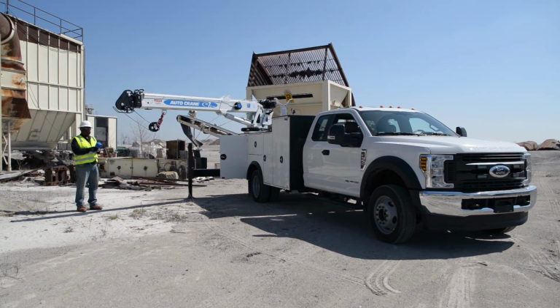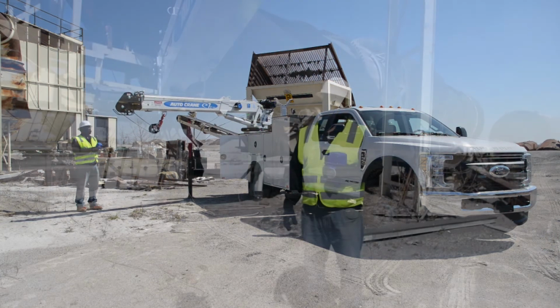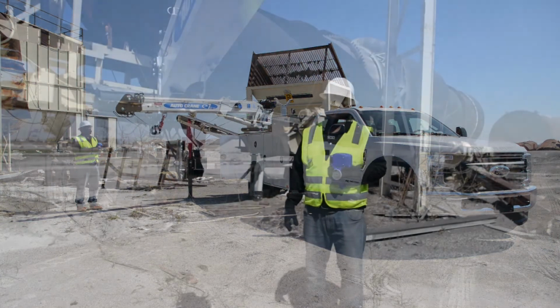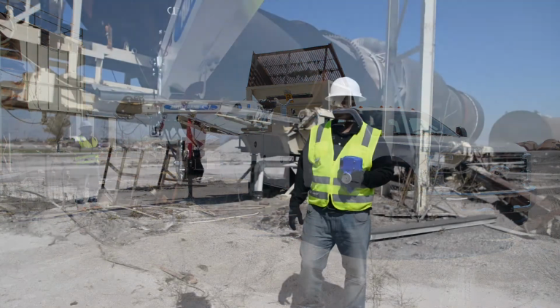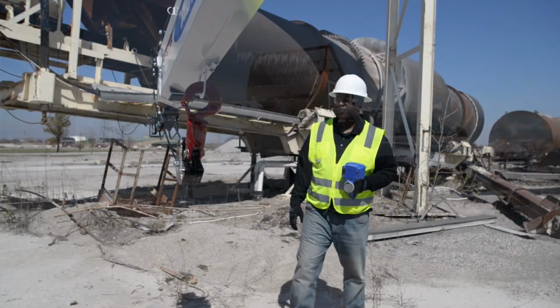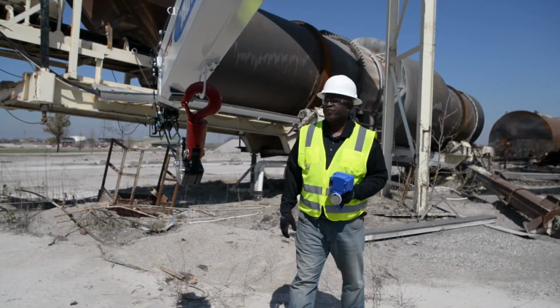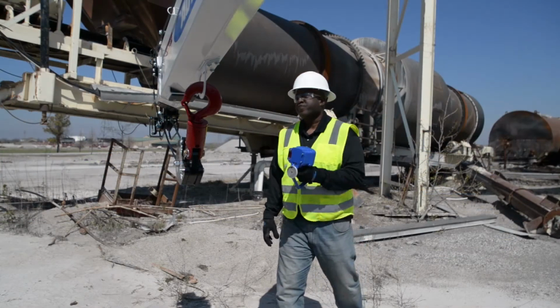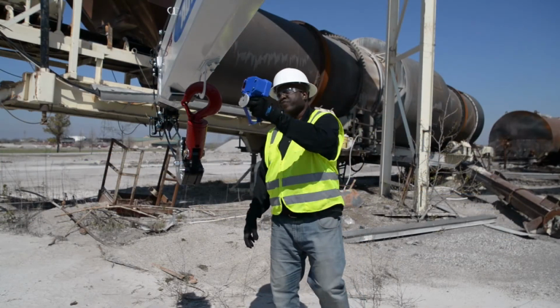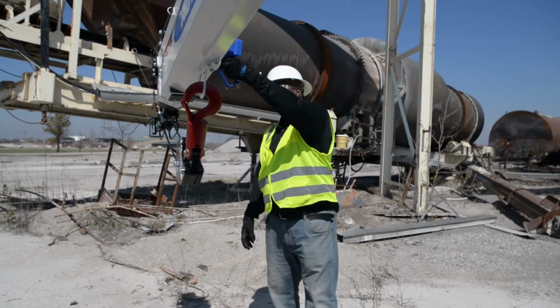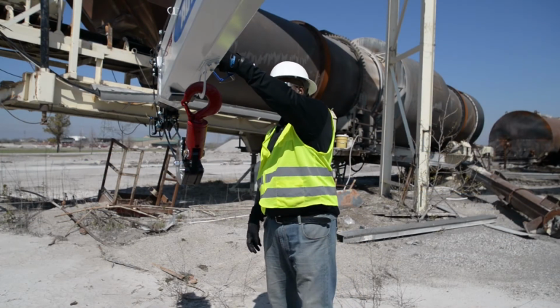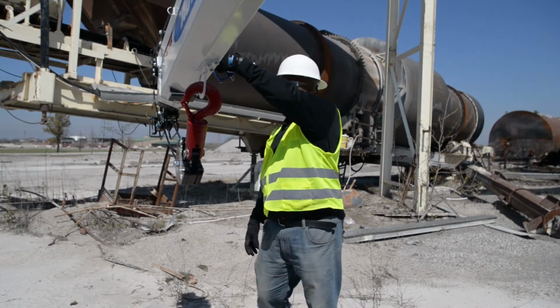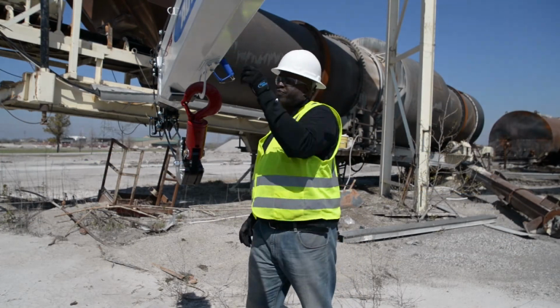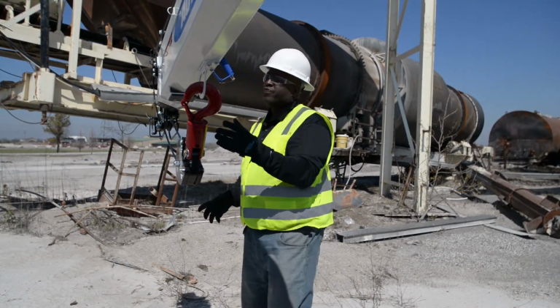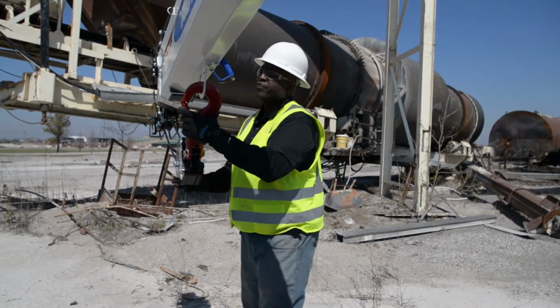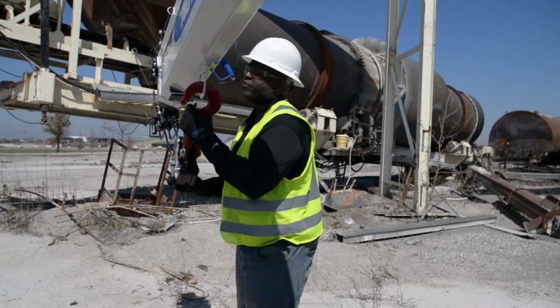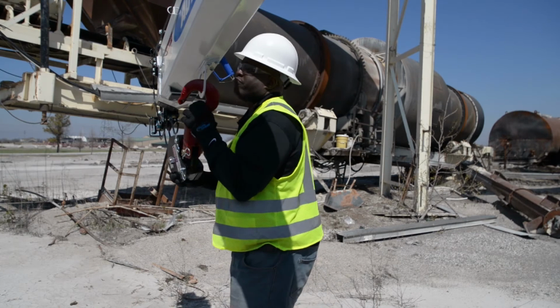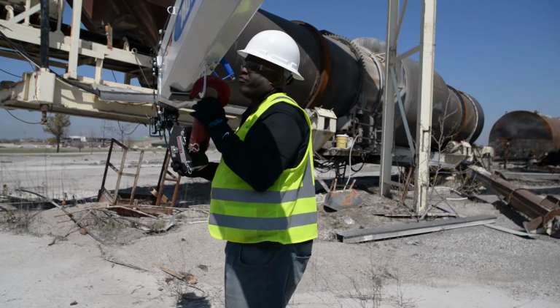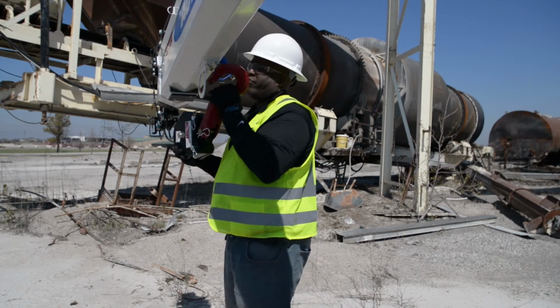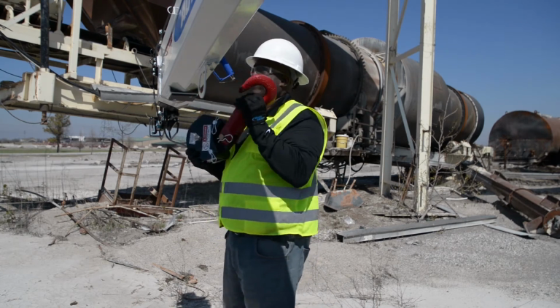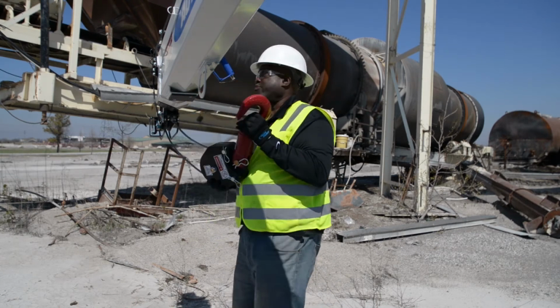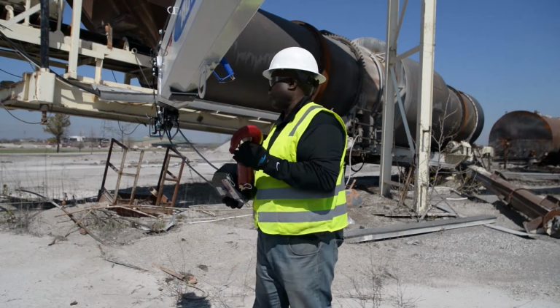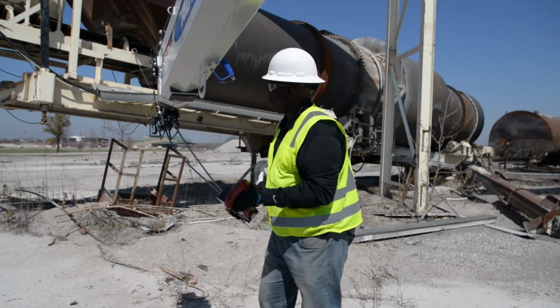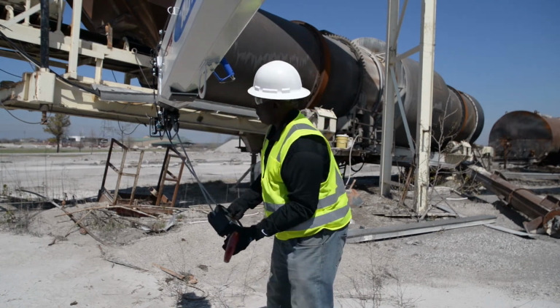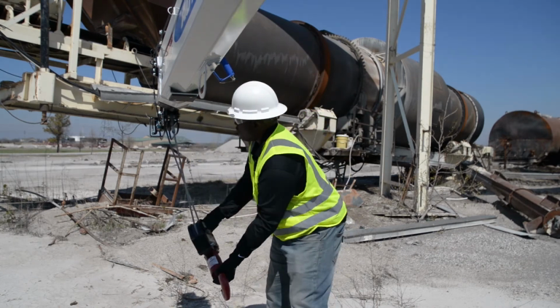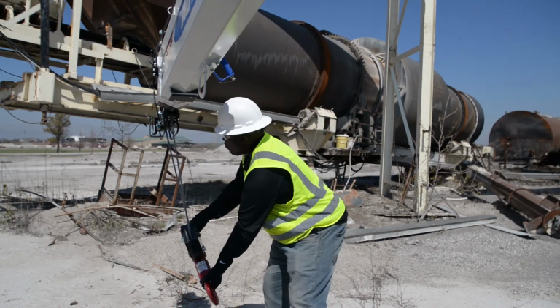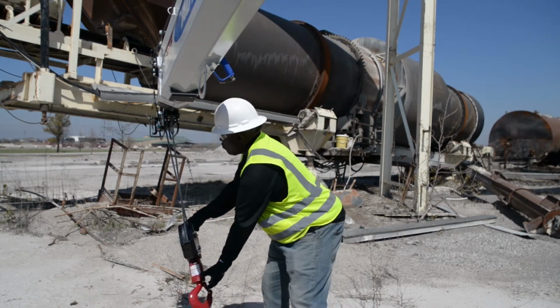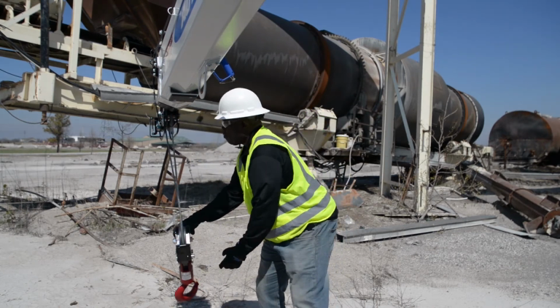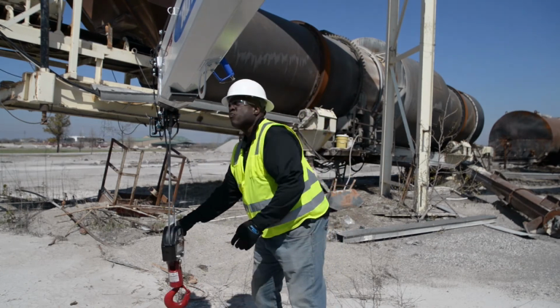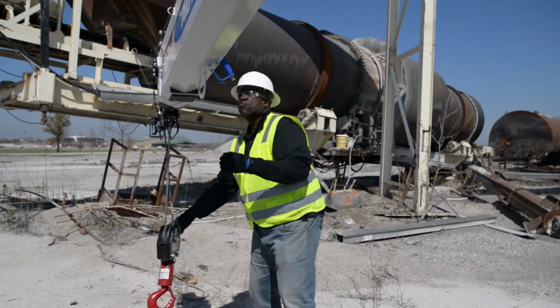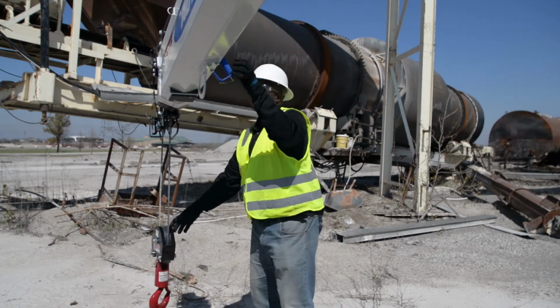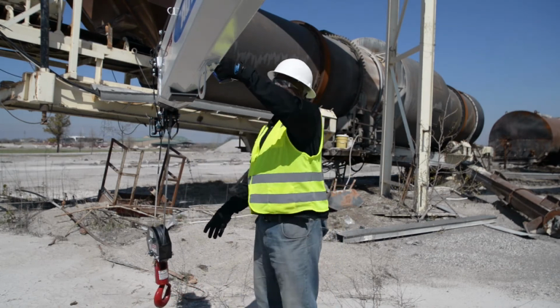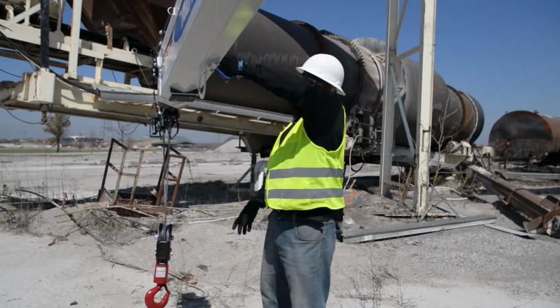When the boom is lowered to where the traveling block is in reach, unhook the block, then continue to position the crane for the lift.